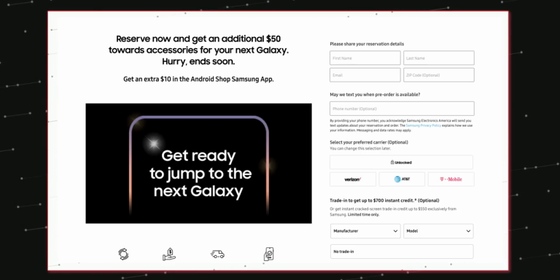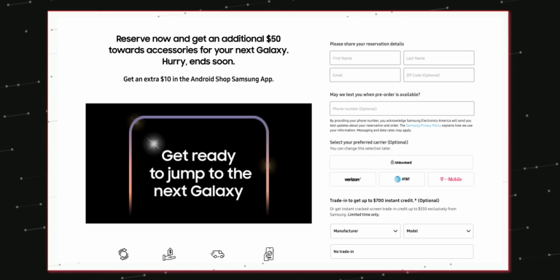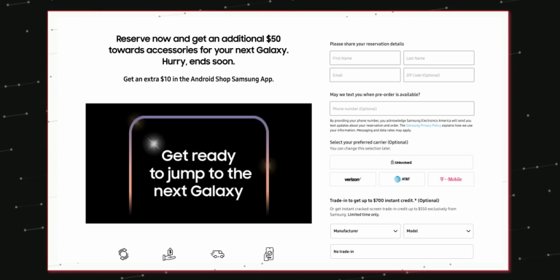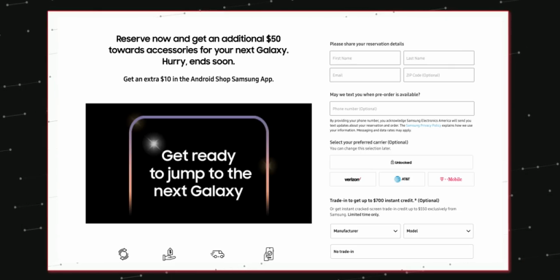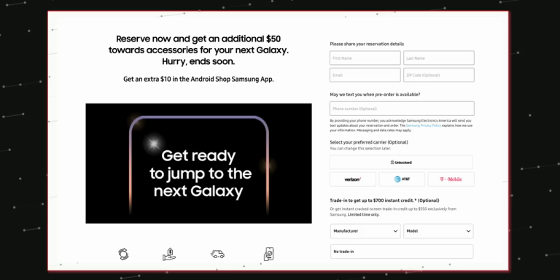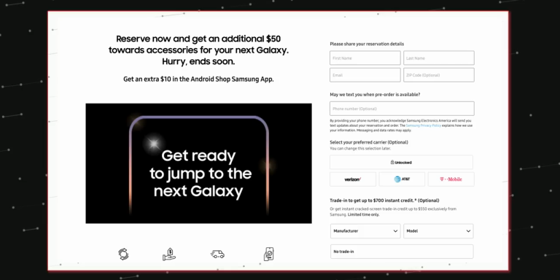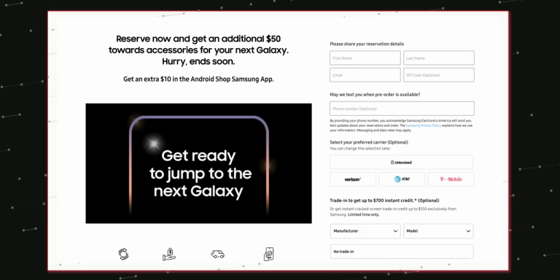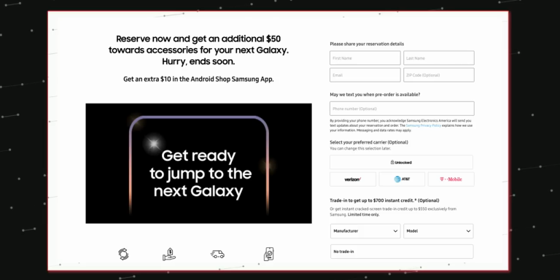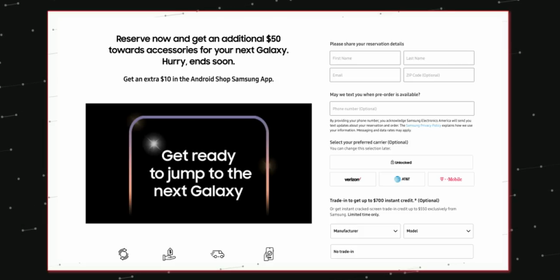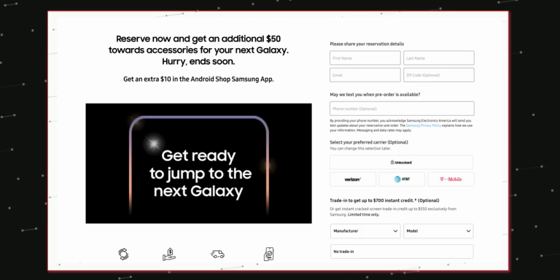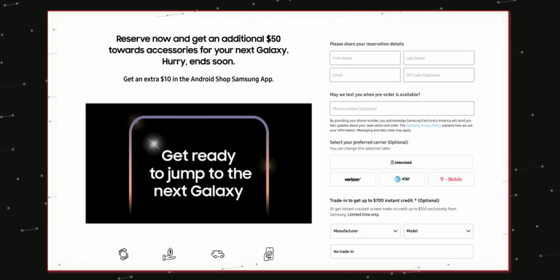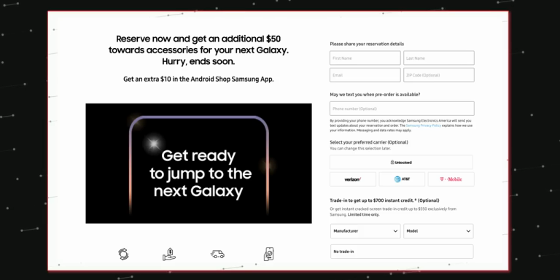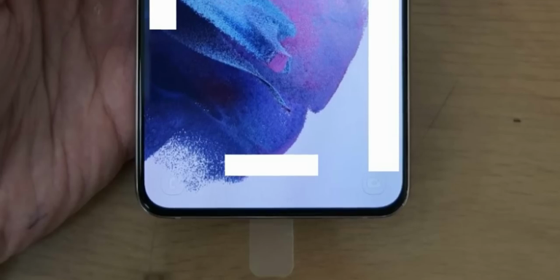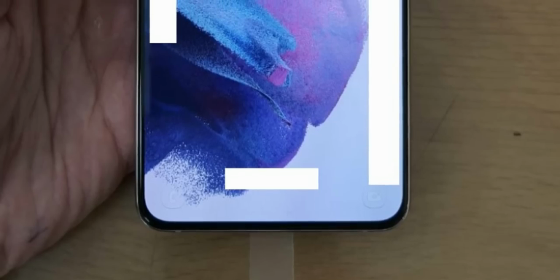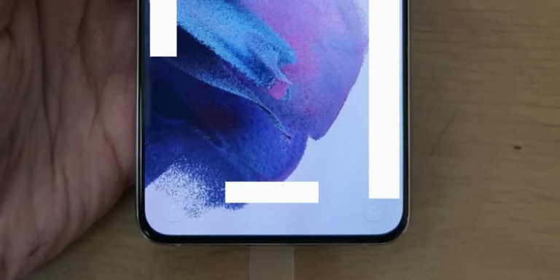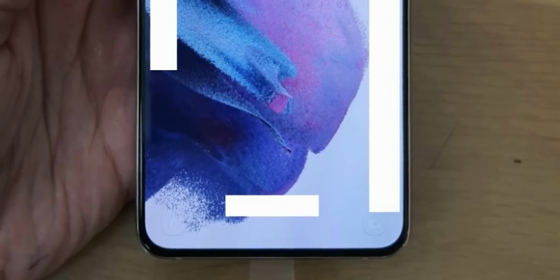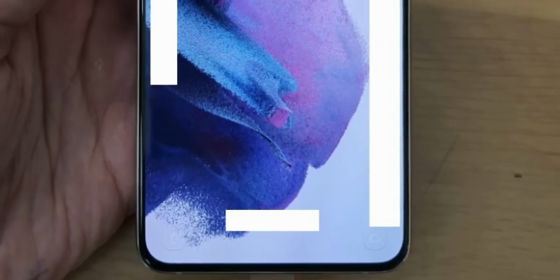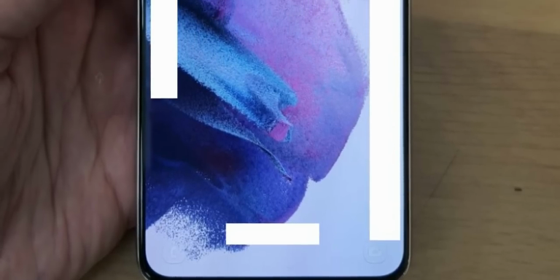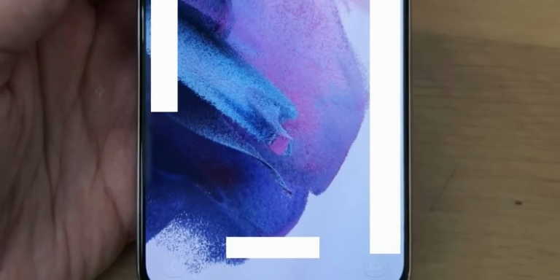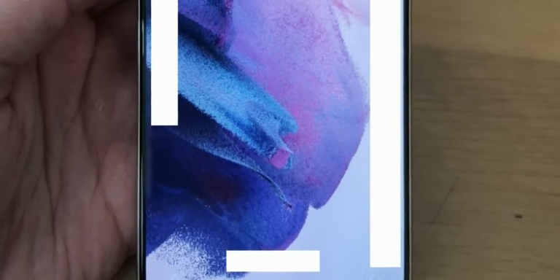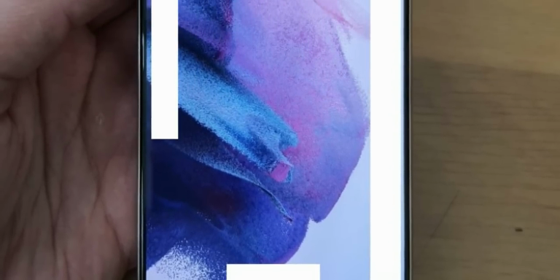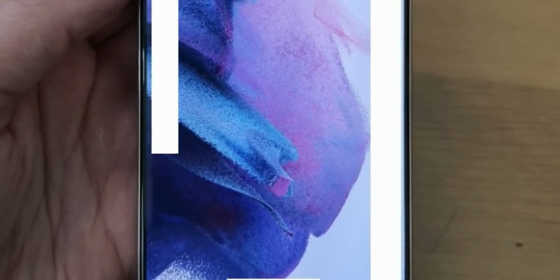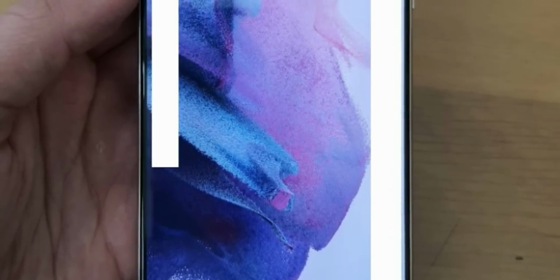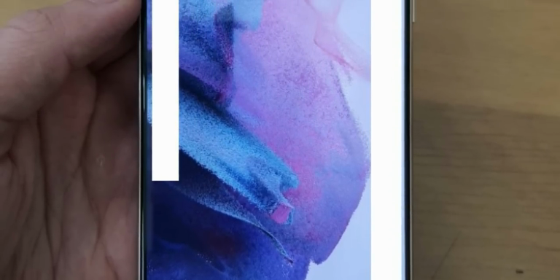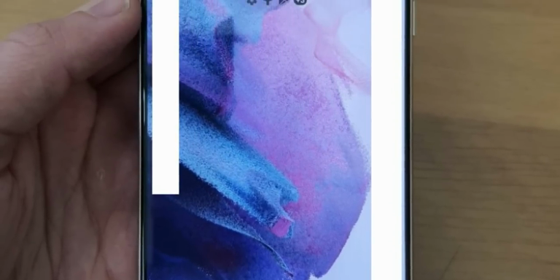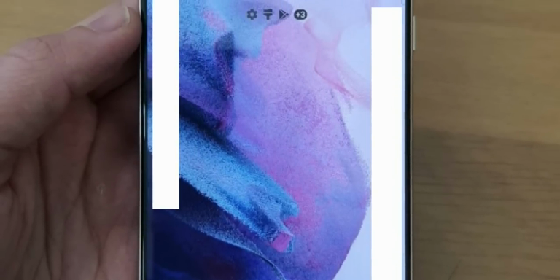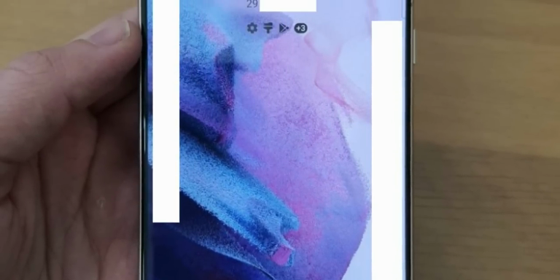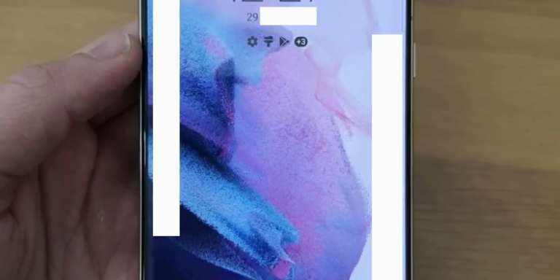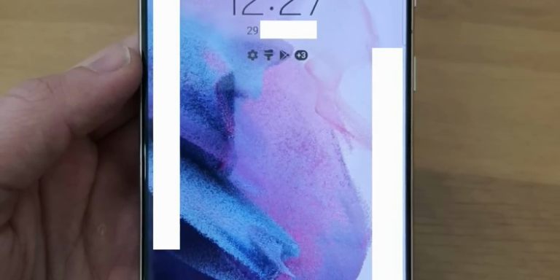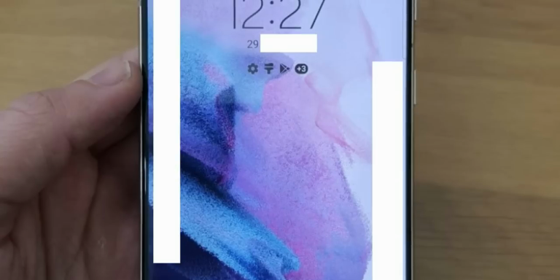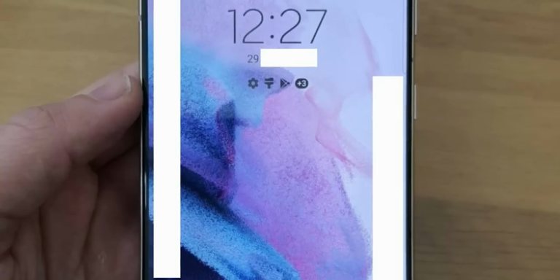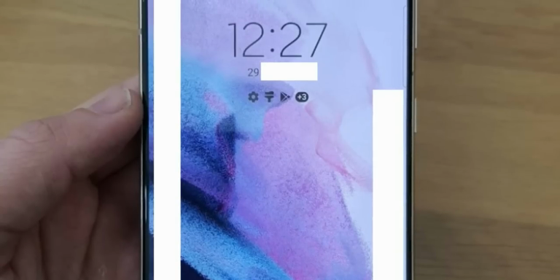You also get another $10 to spend on the Samsung Shop application. So if you want it, just reserve it.